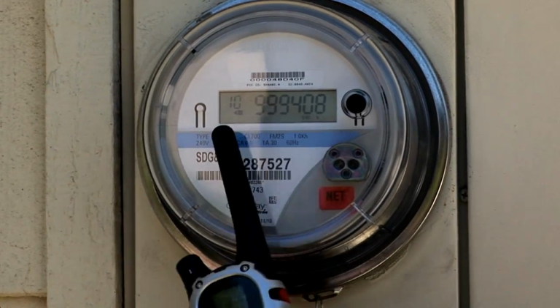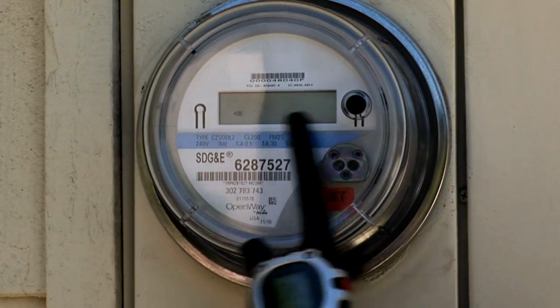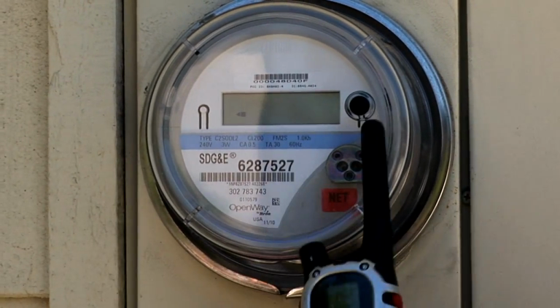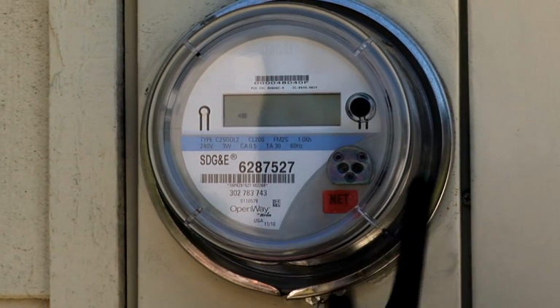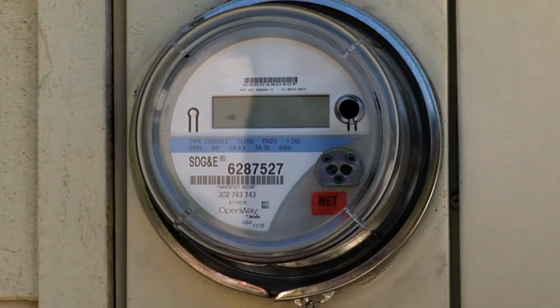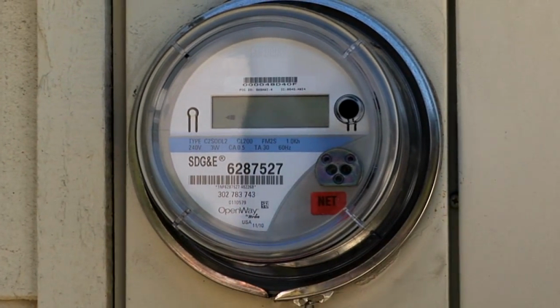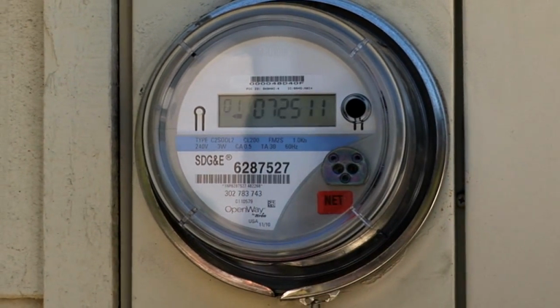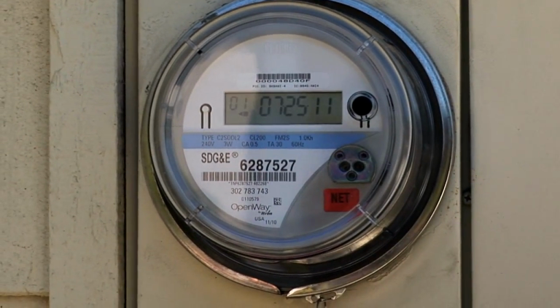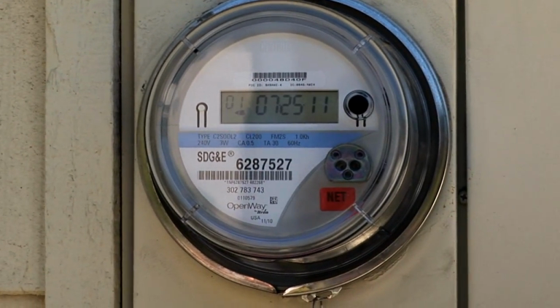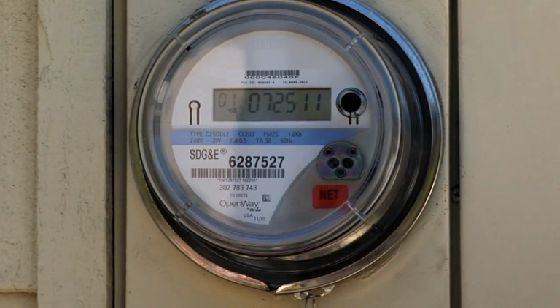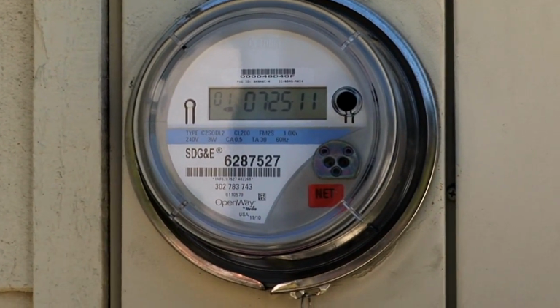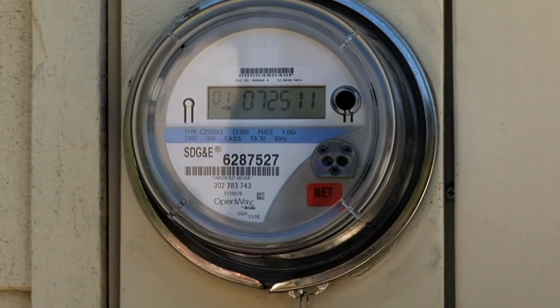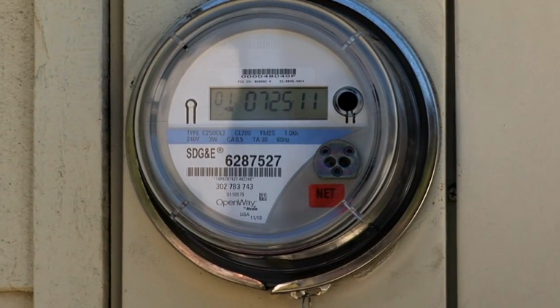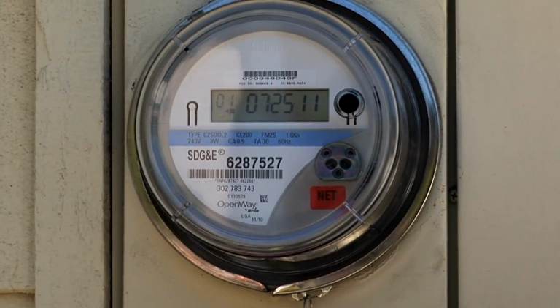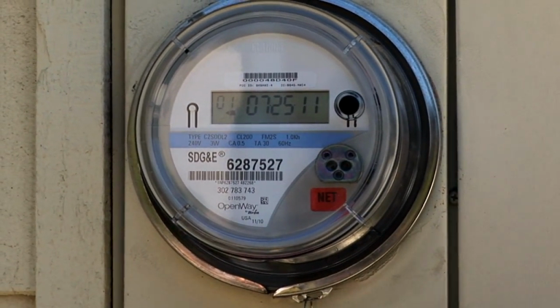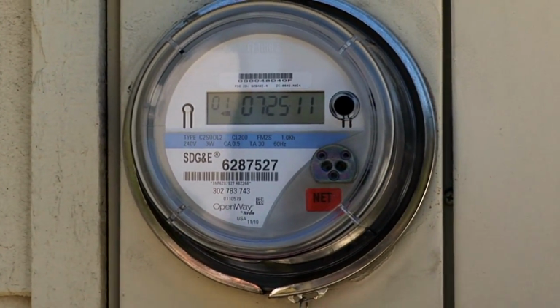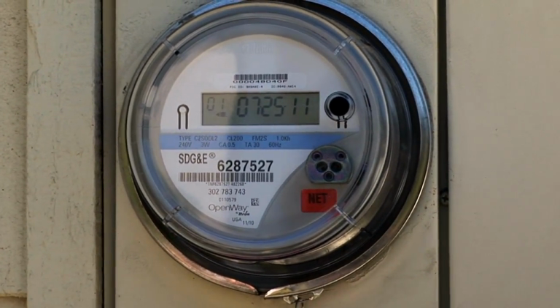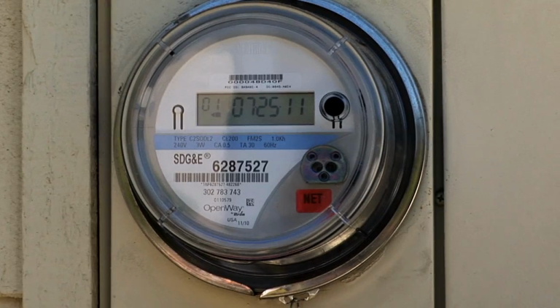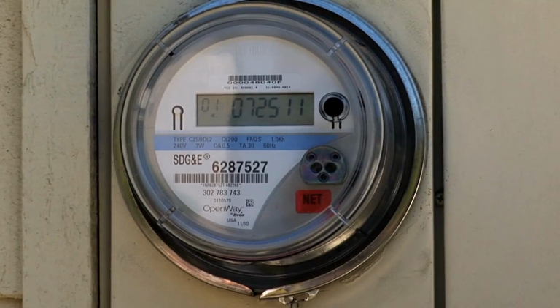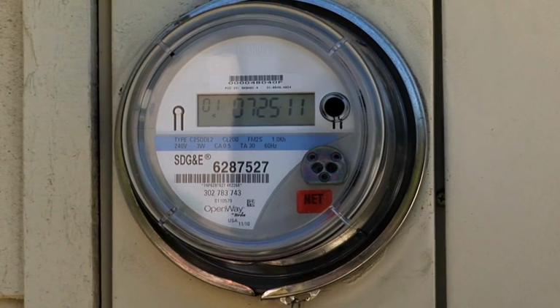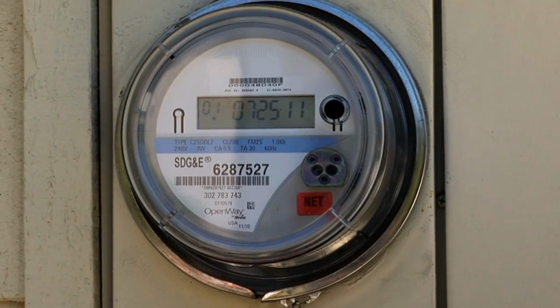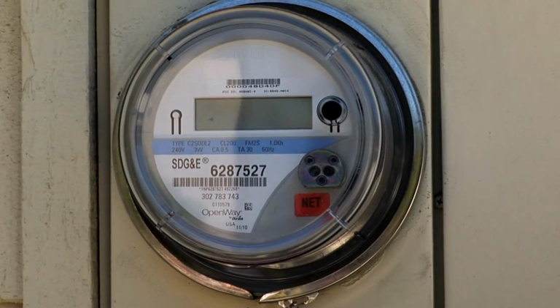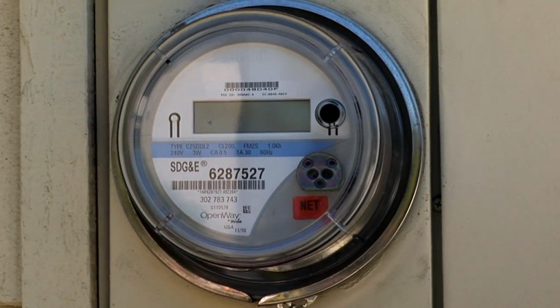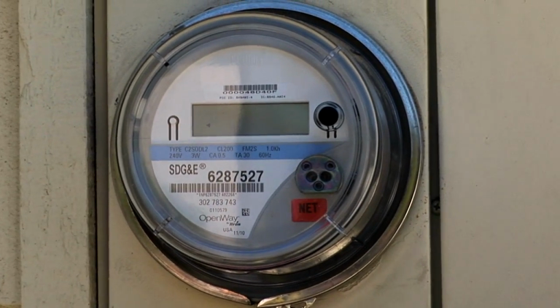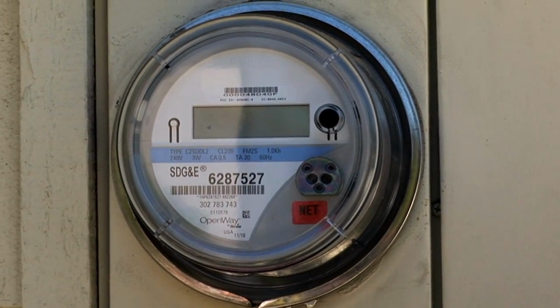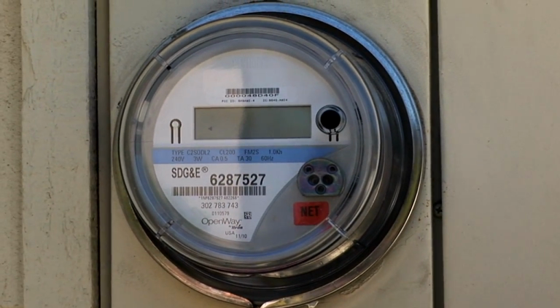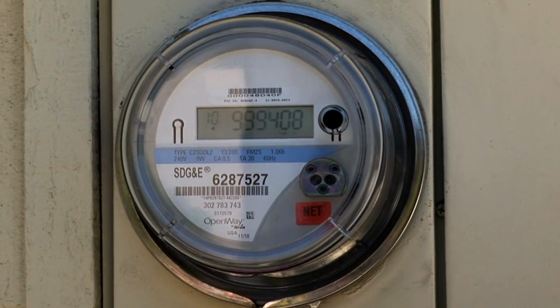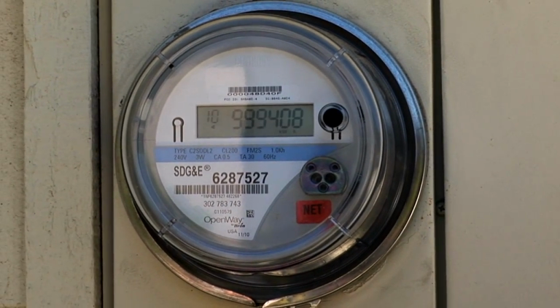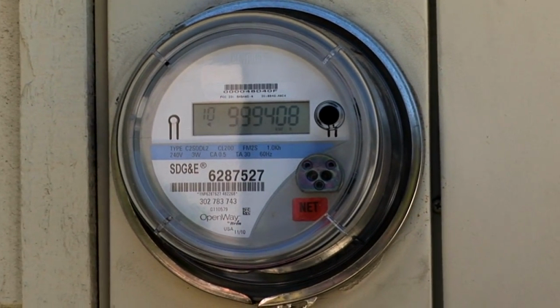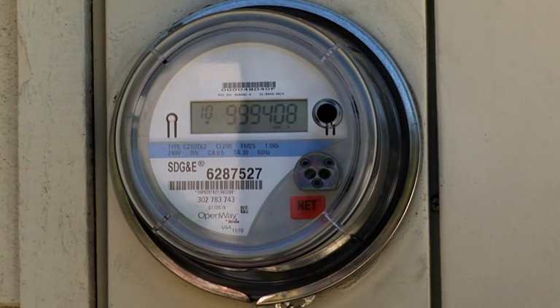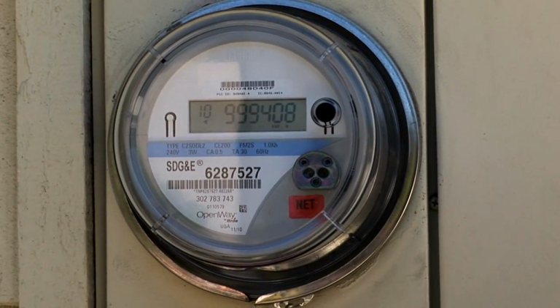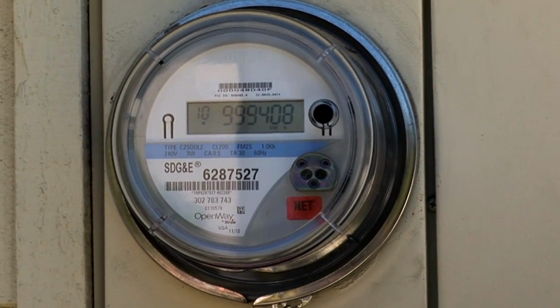When they put this in a couple months ago it was zeros across the board. As you can see, now it's 999,408.